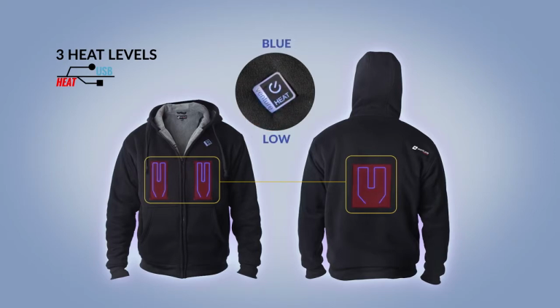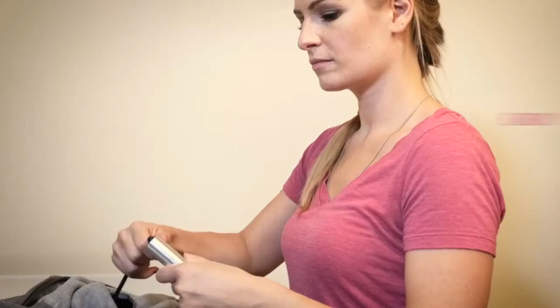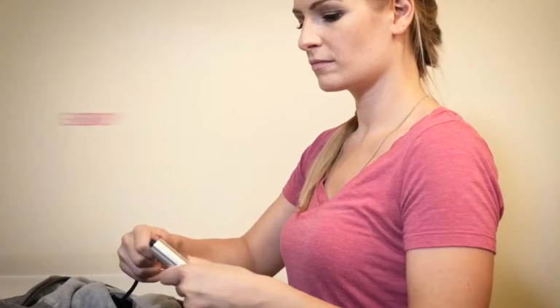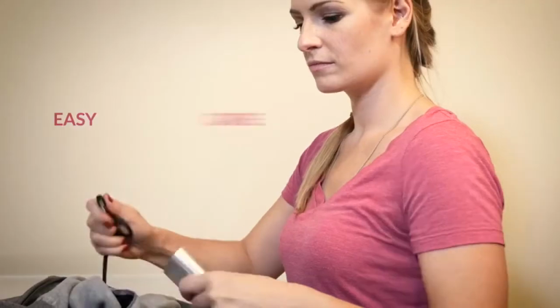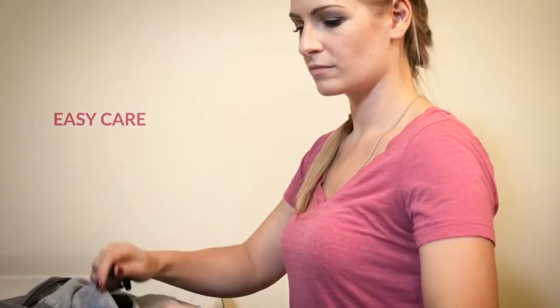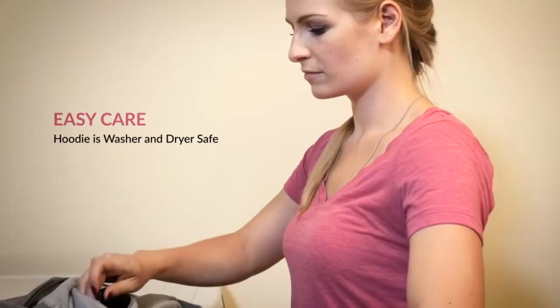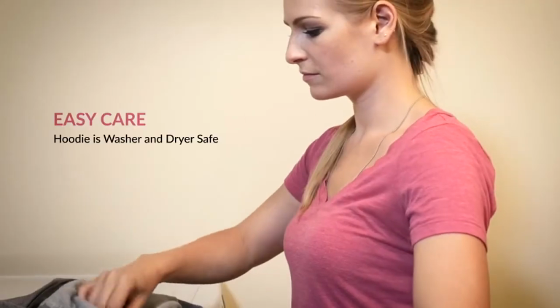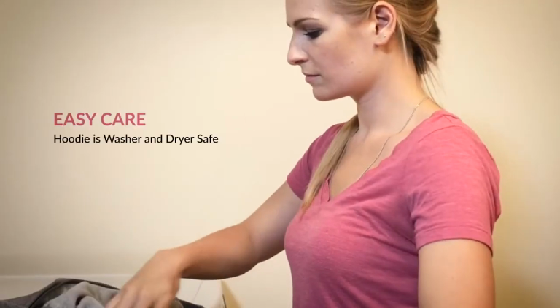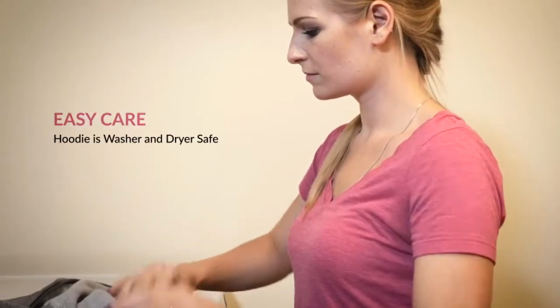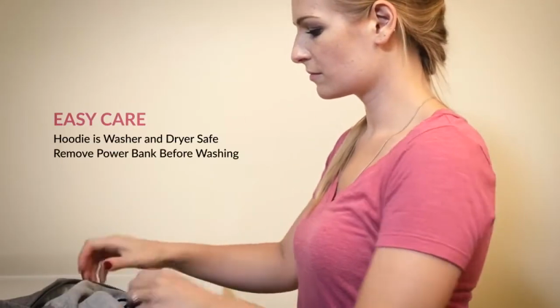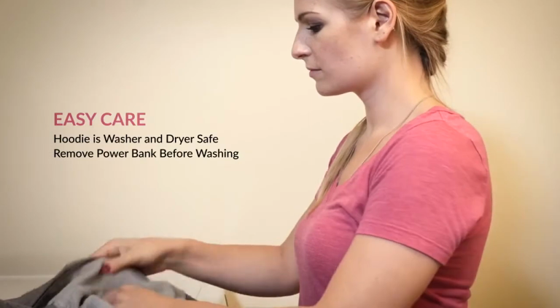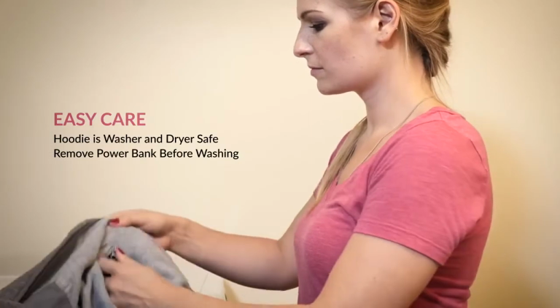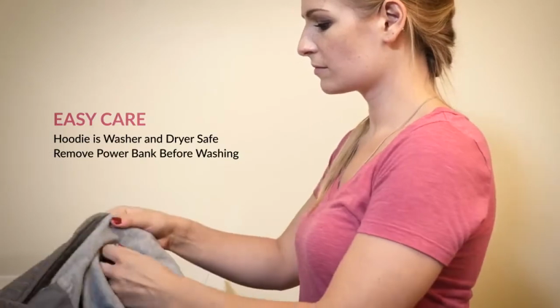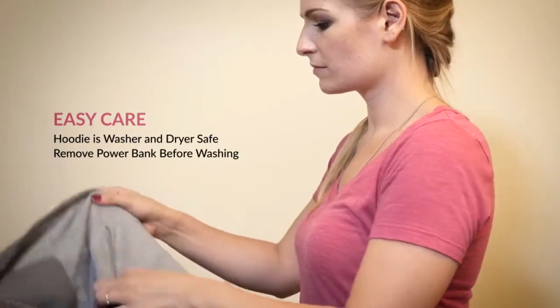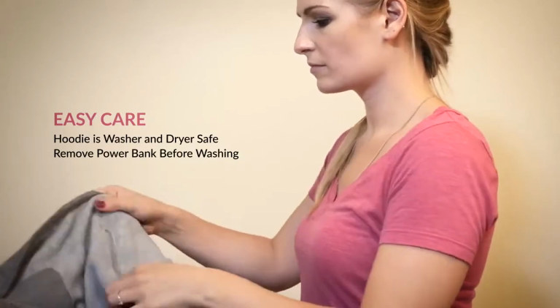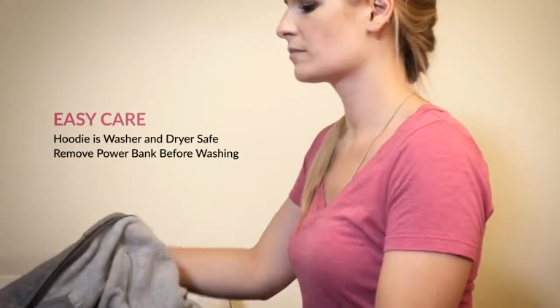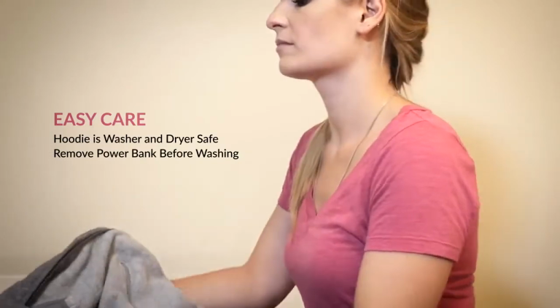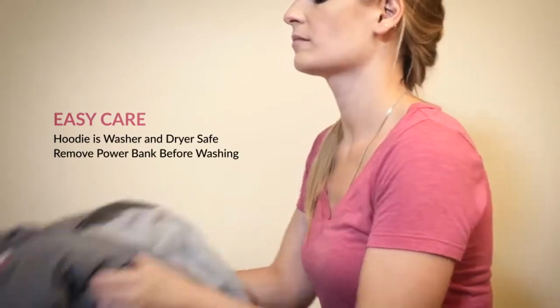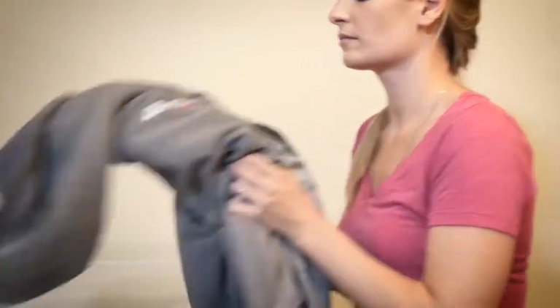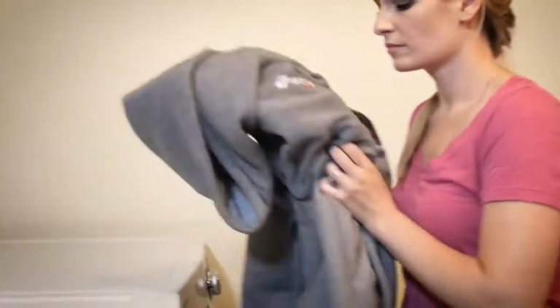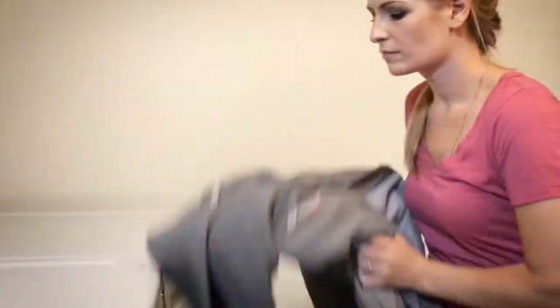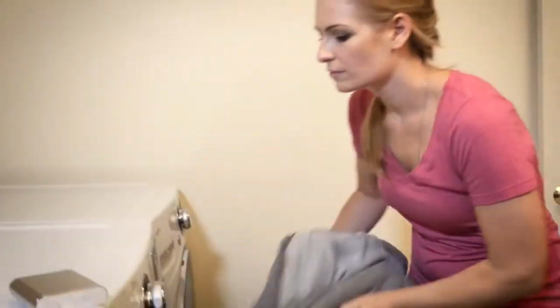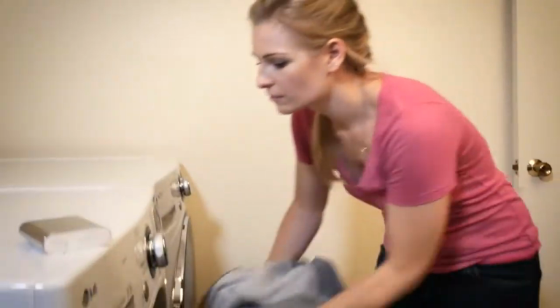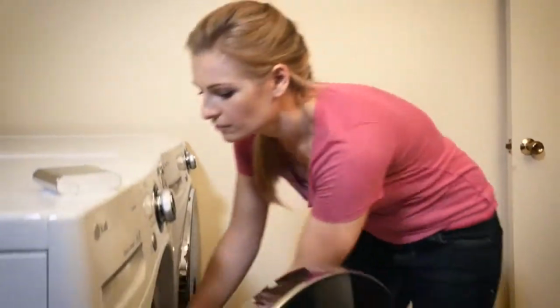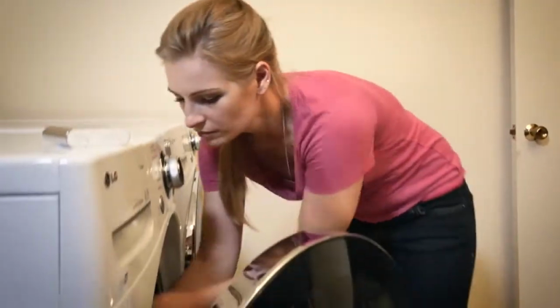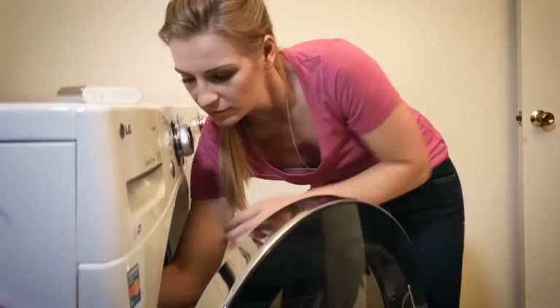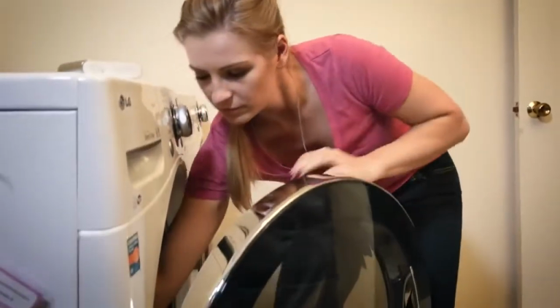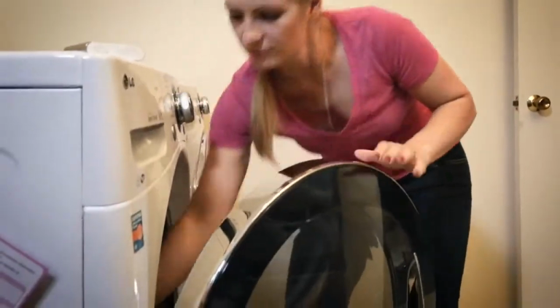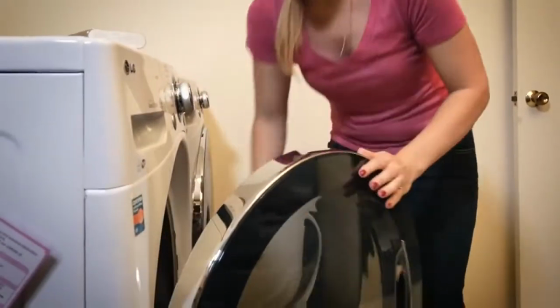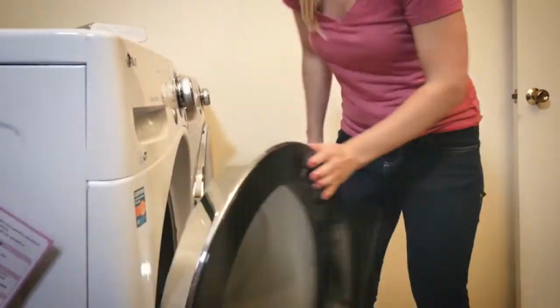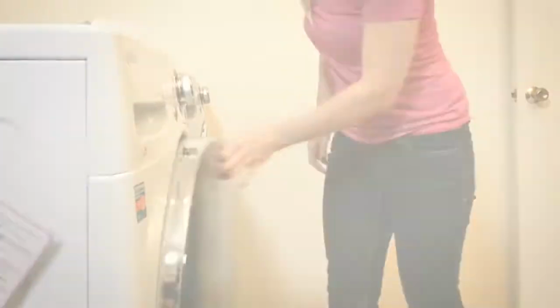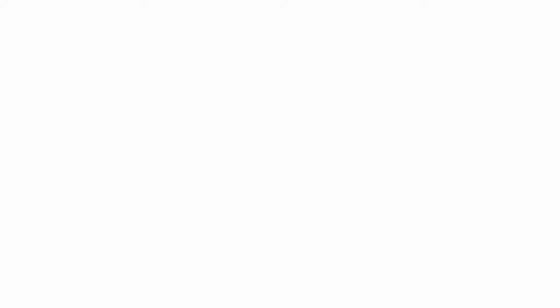The Heated Hoodie is also machine washable. Simply remove the power bank, zip the pocket, and machine wash on cold and tumble dry.